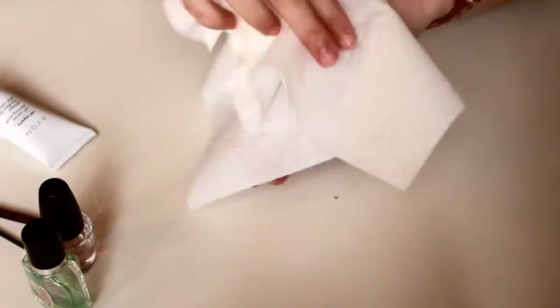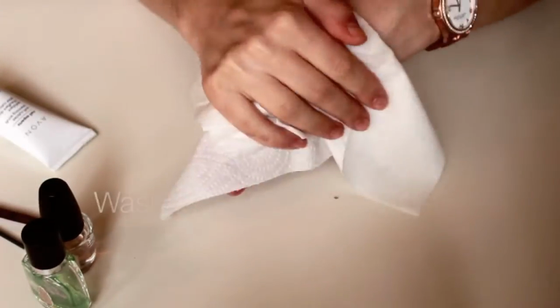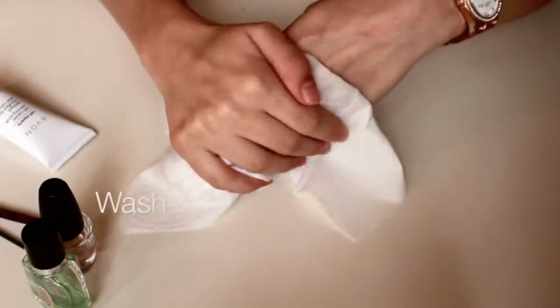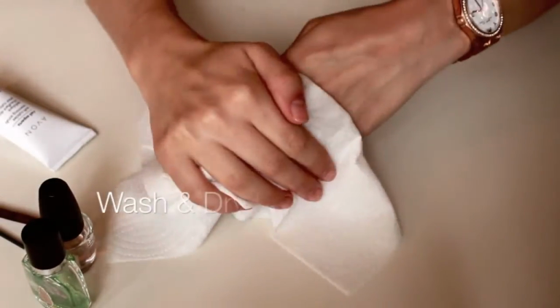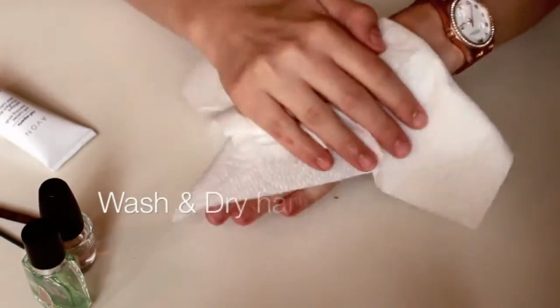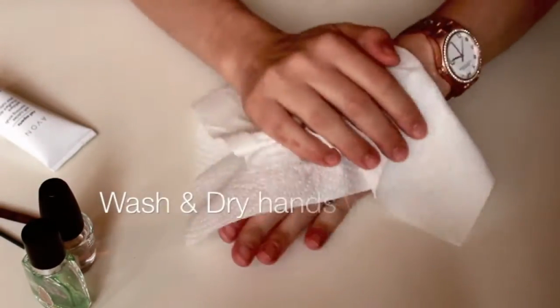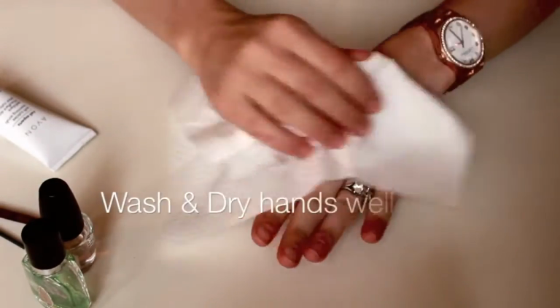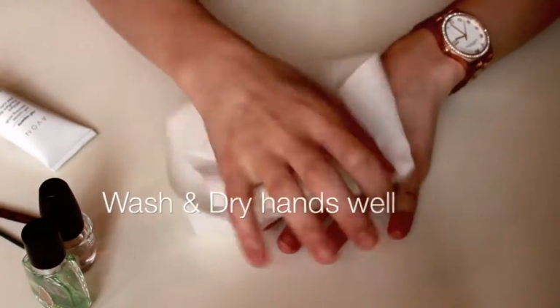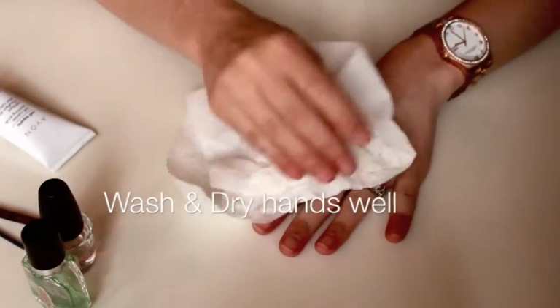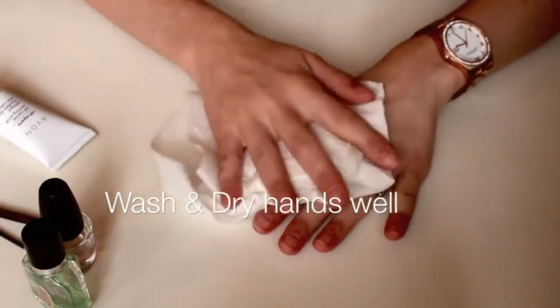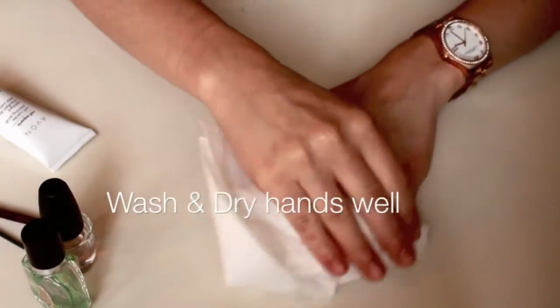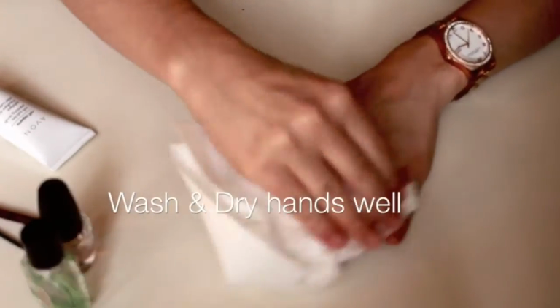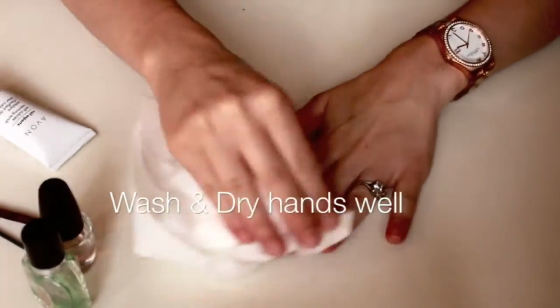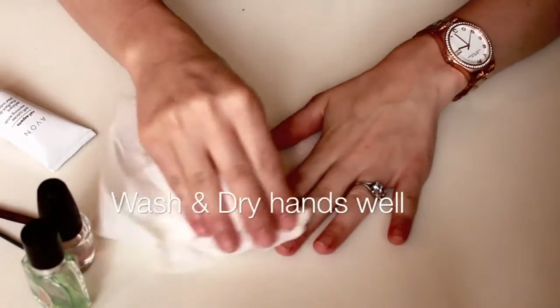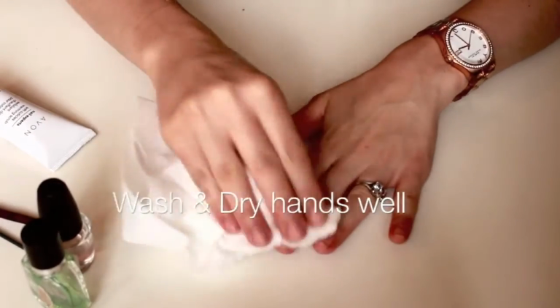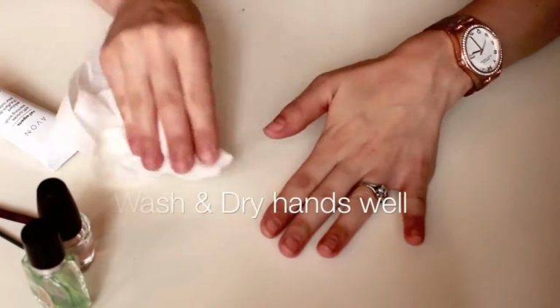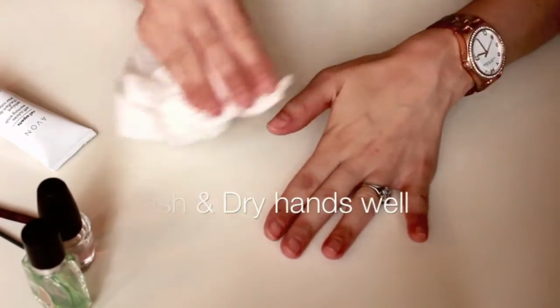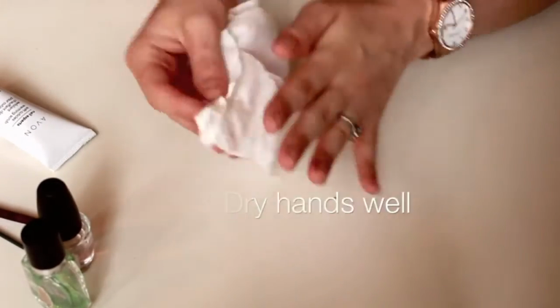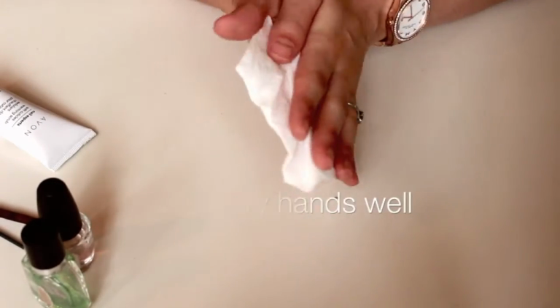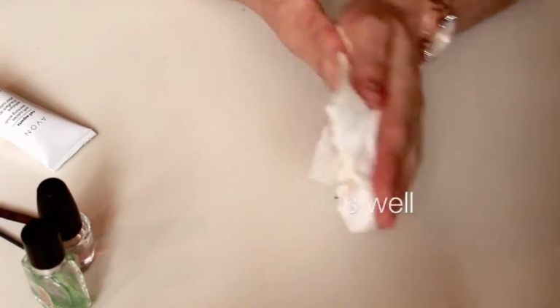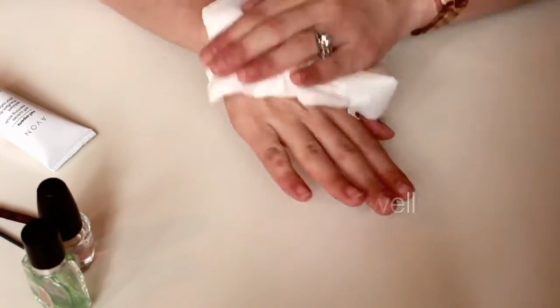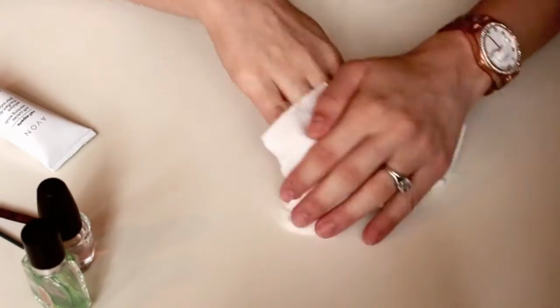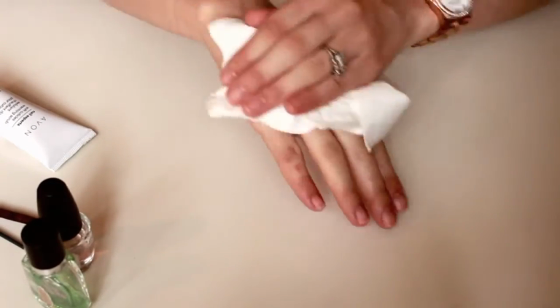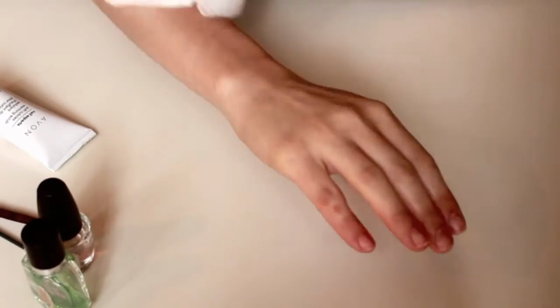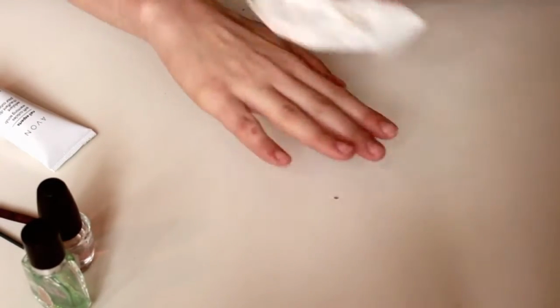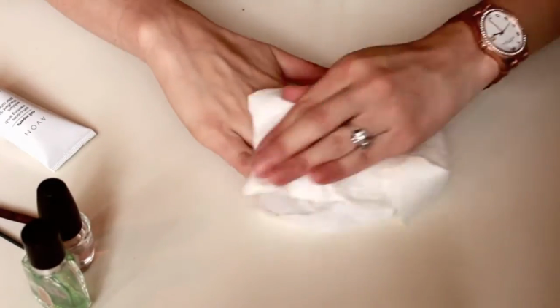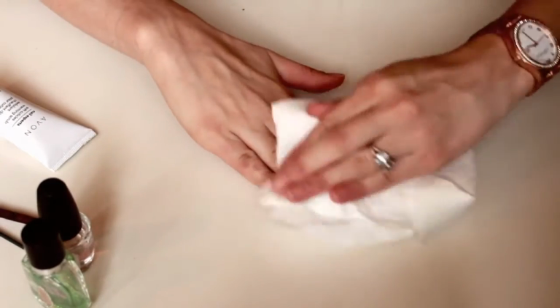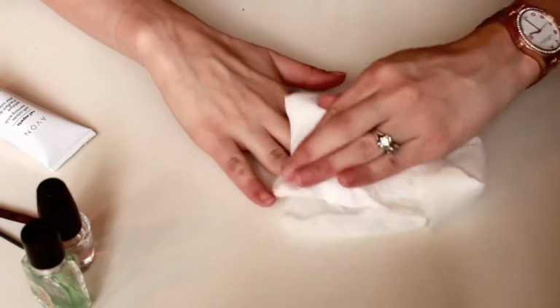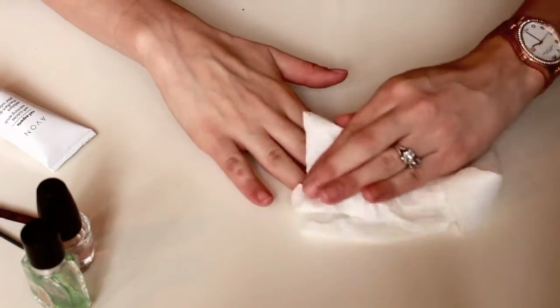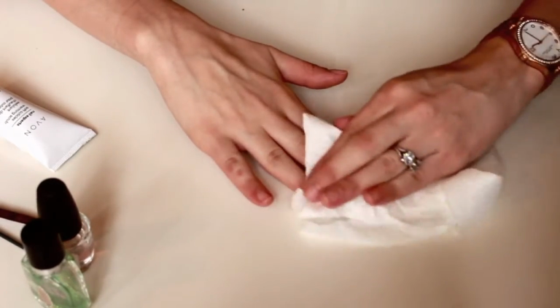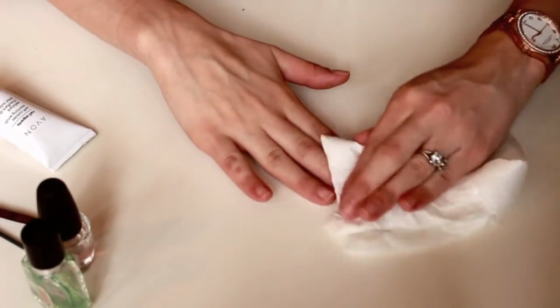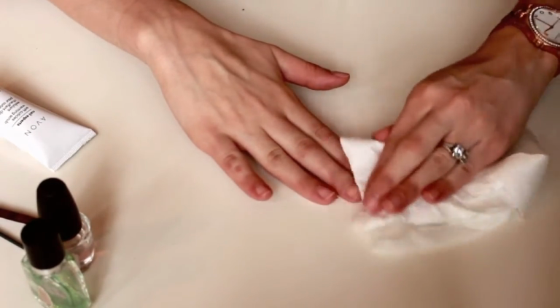Then just wash and dry your hands really, really well. You want to make sure your hands and nails are as clean and dry as possible.